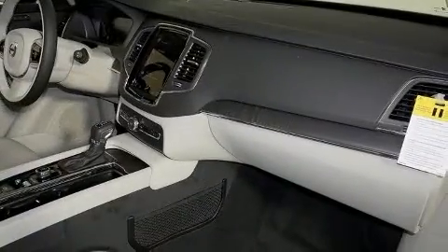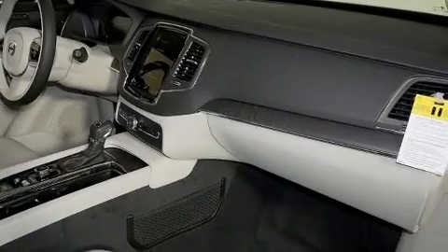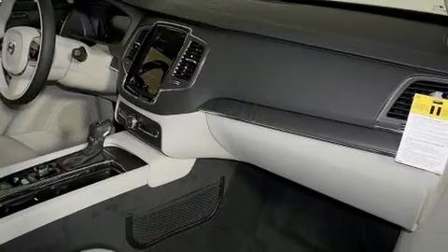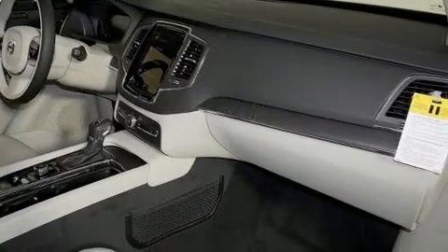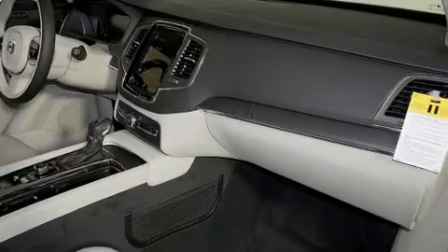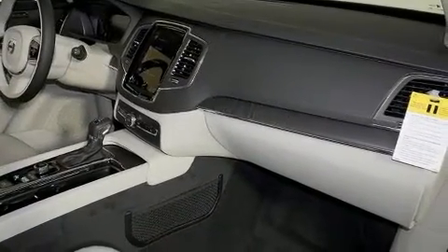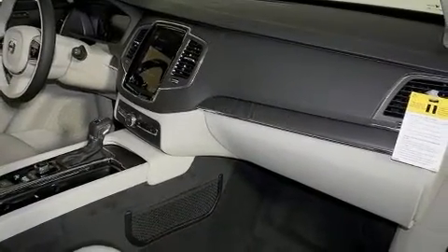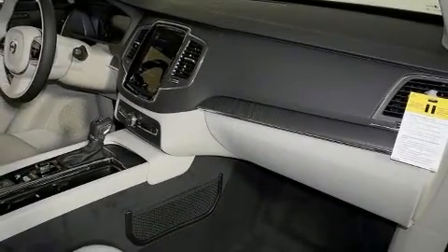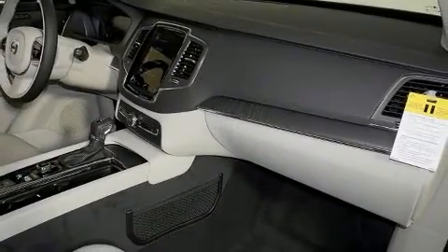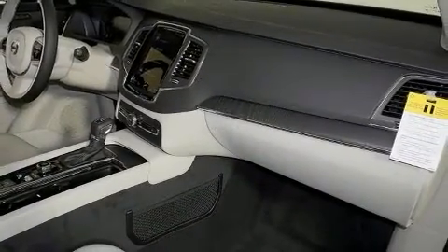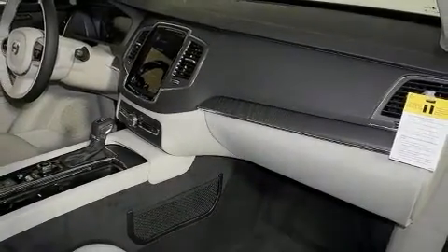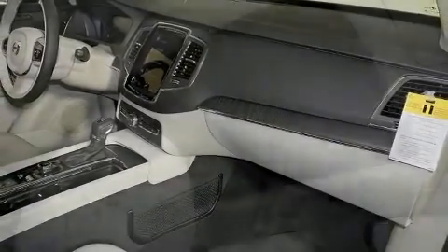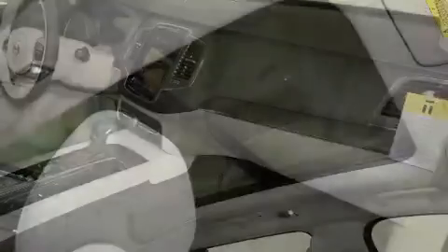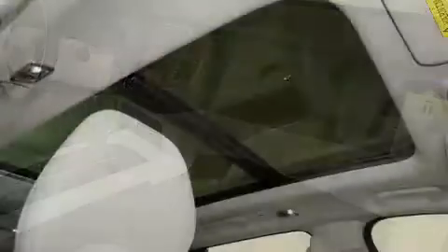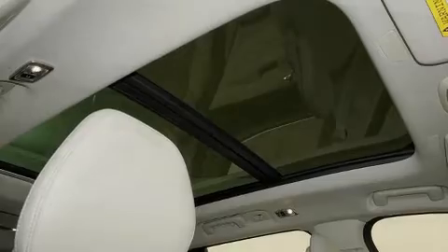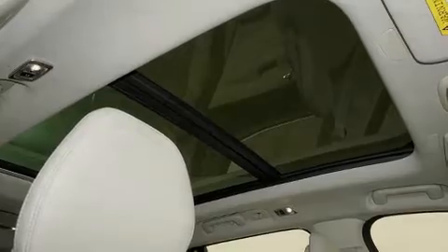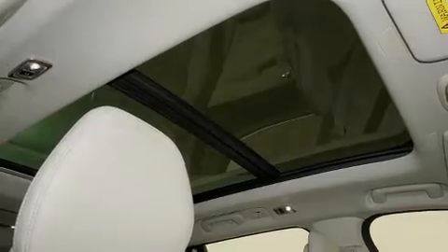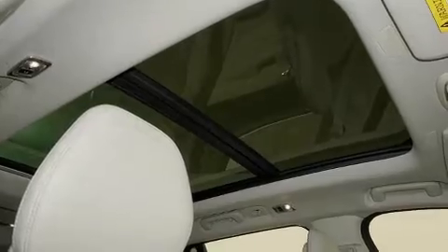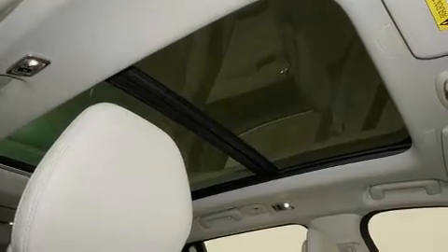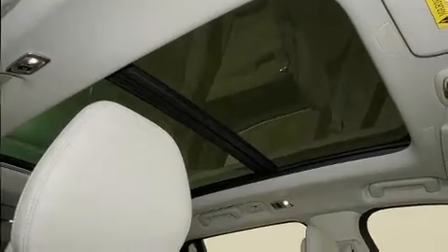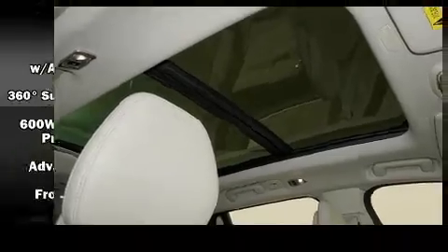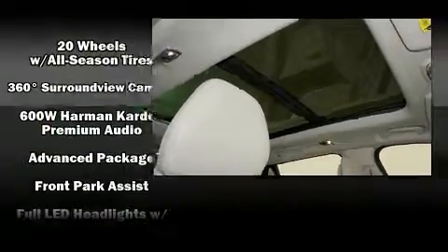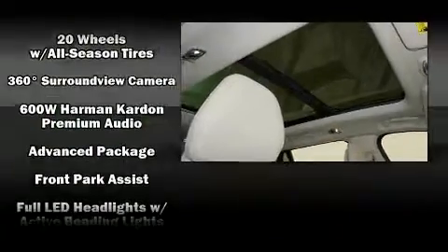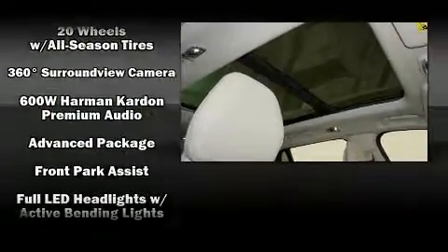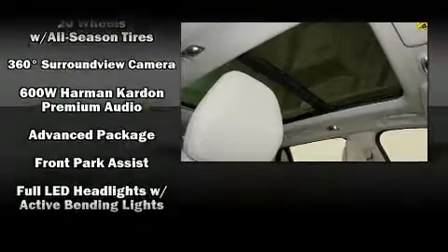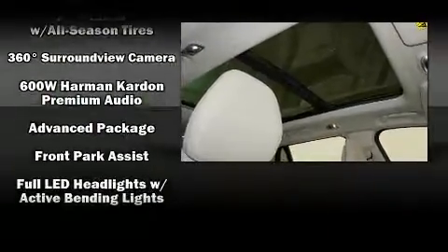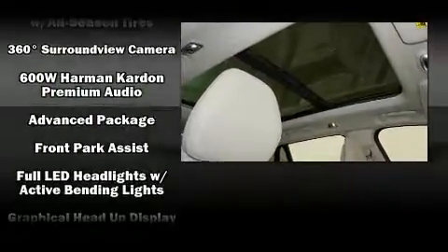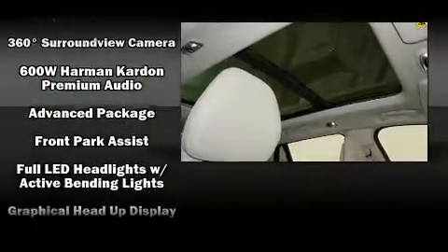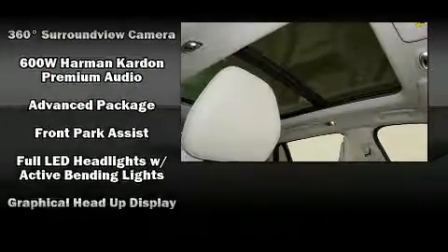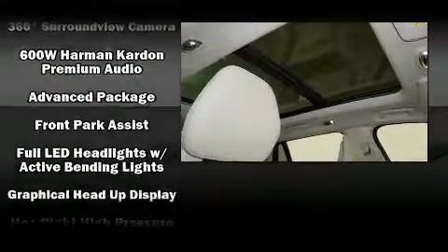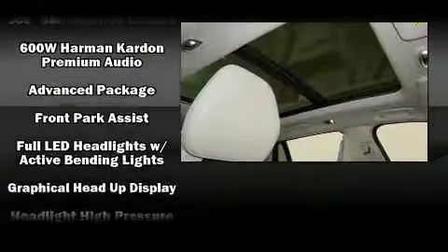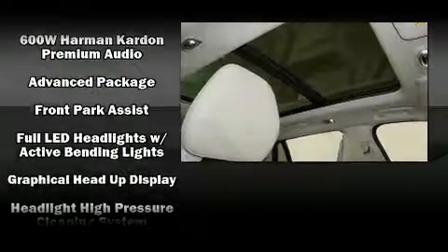Additional safety features include anti-whiplash front head restraint, ignition disabling, an emergency communication system, and four-wheel disc brakes with ABS.